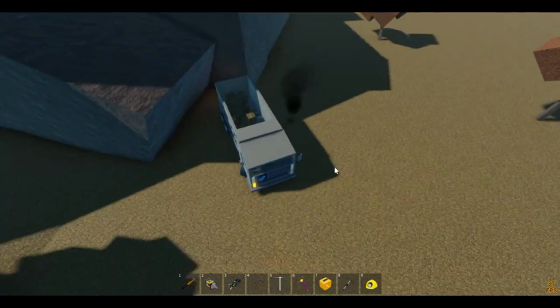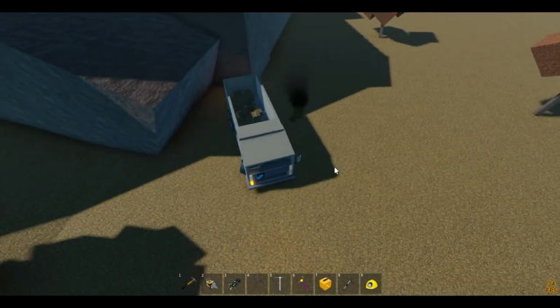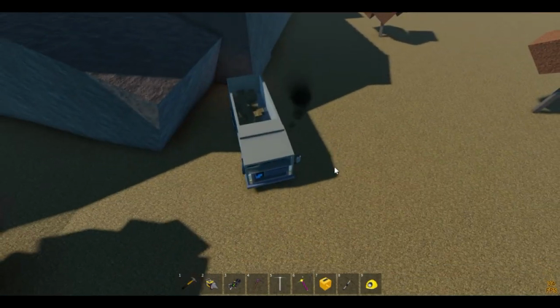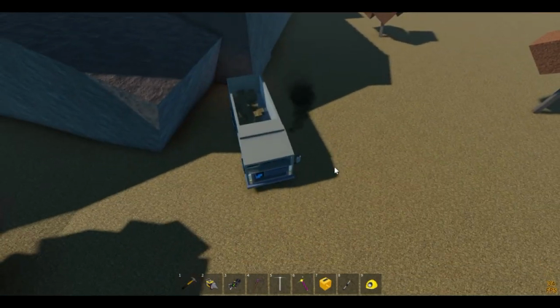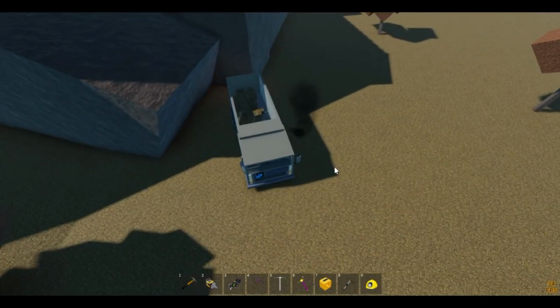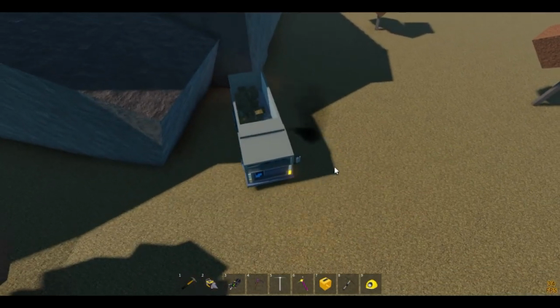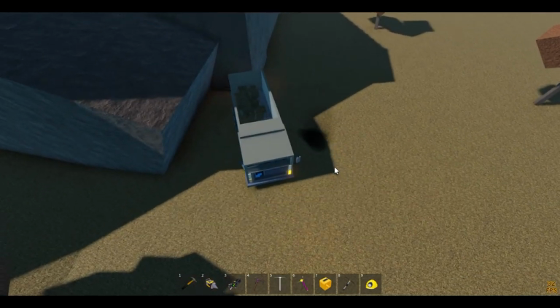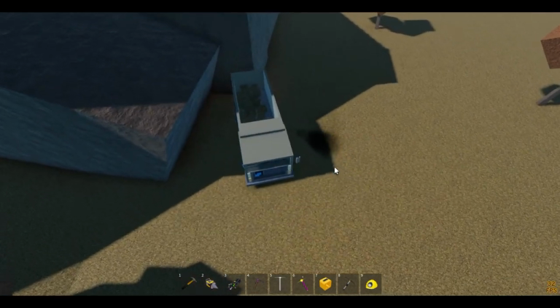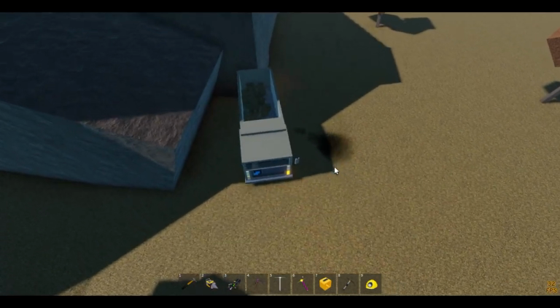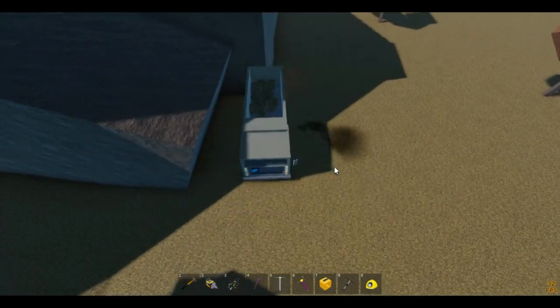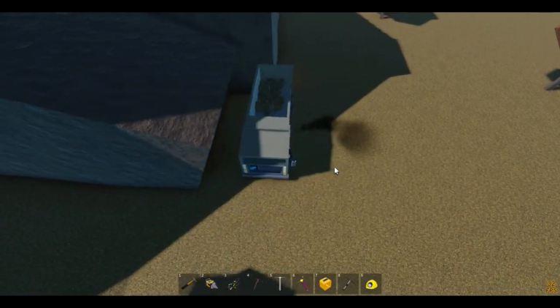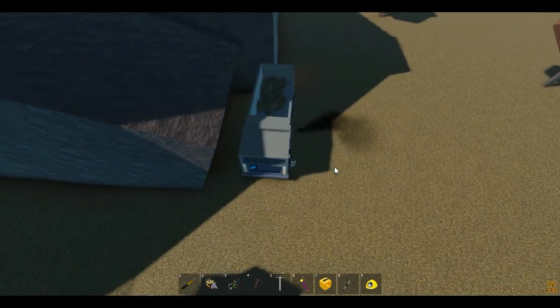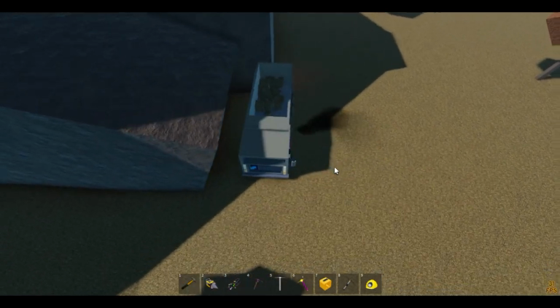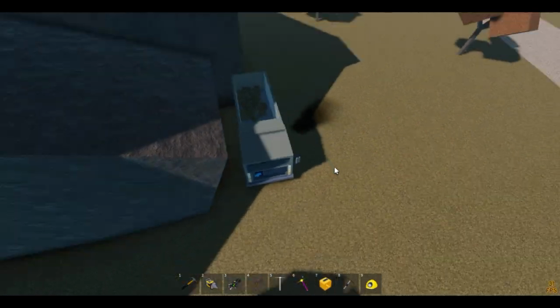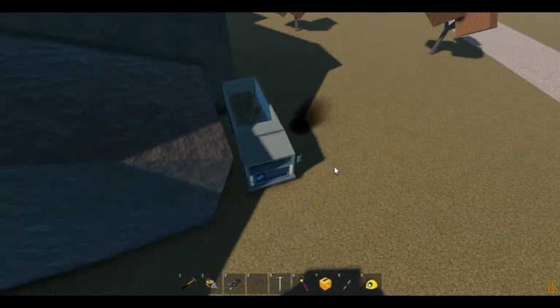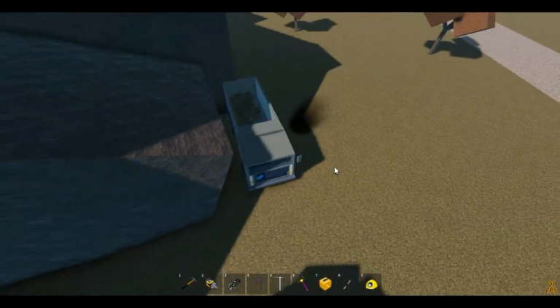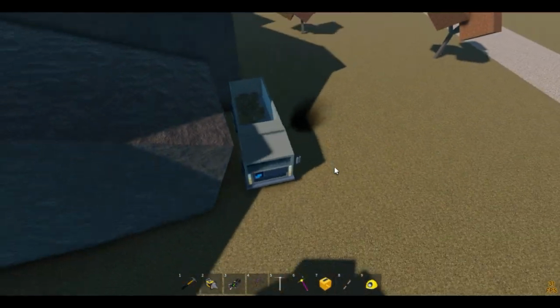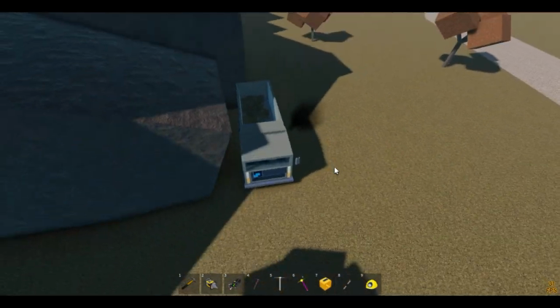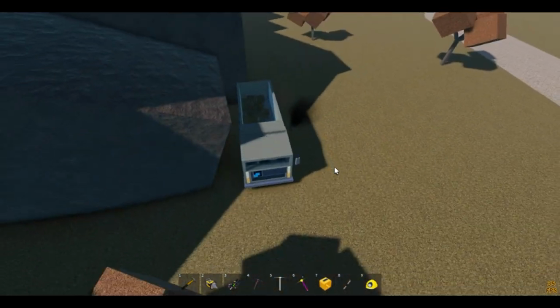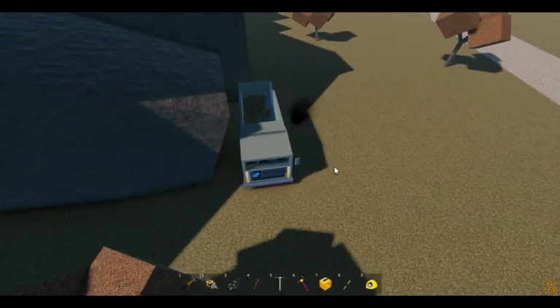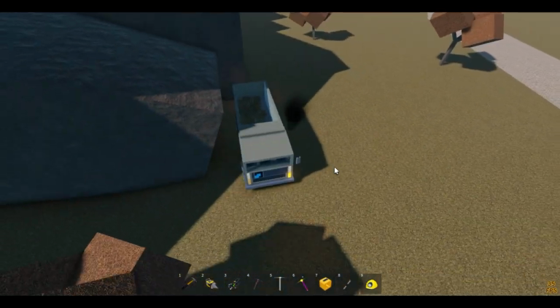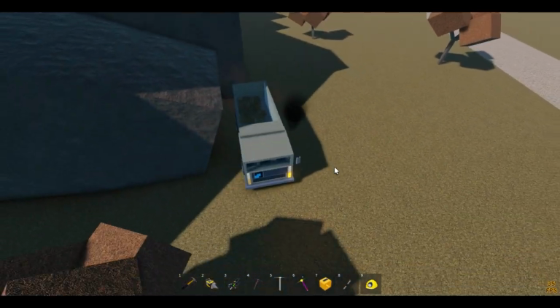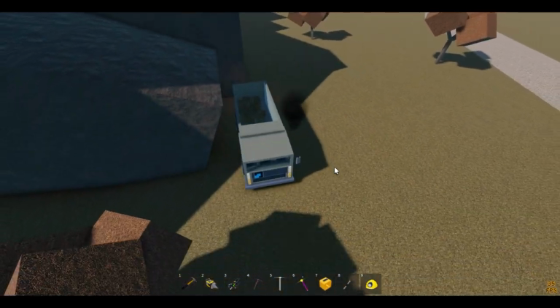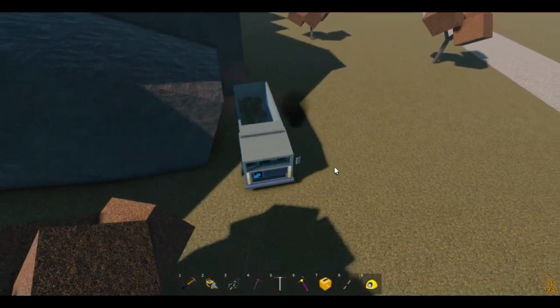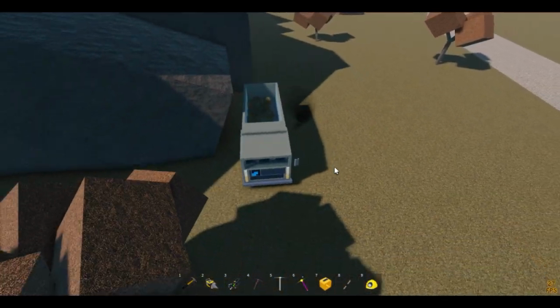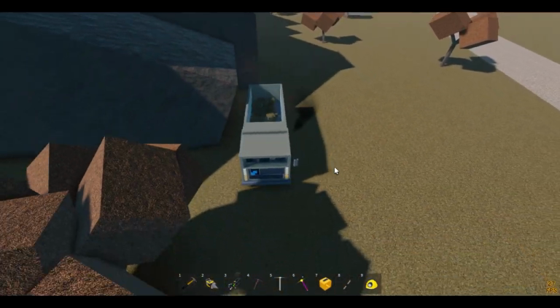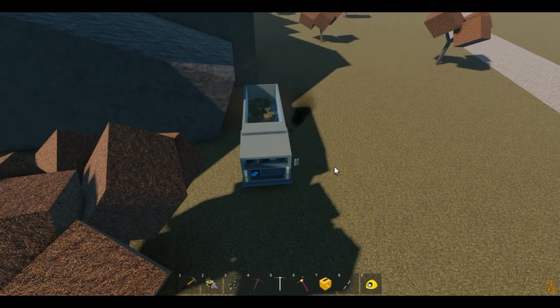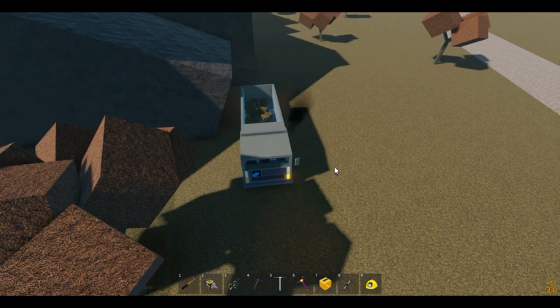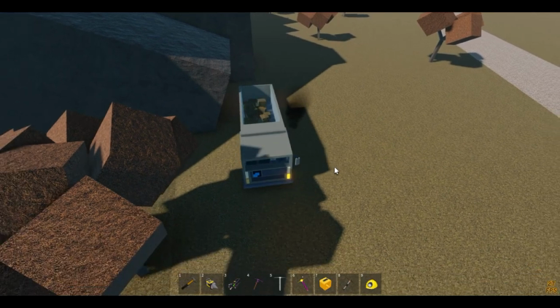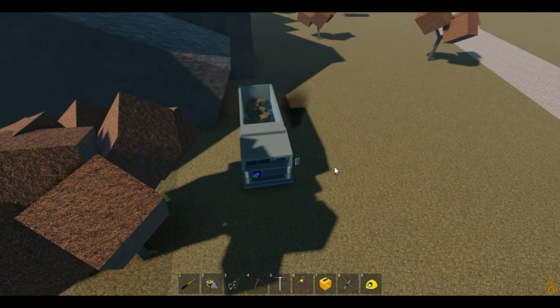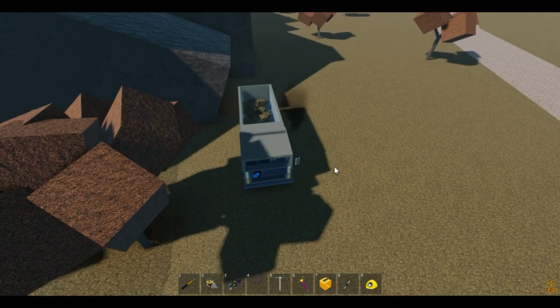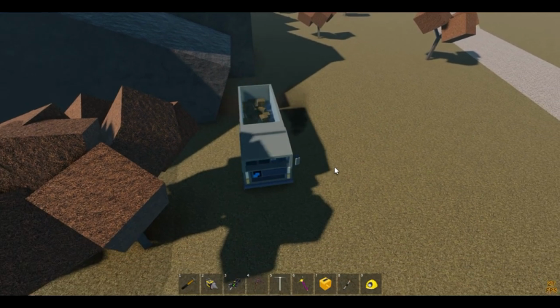This hill can be used to load your truck. Park your vehicle like this, and make sure to leave some space between it and the edge.